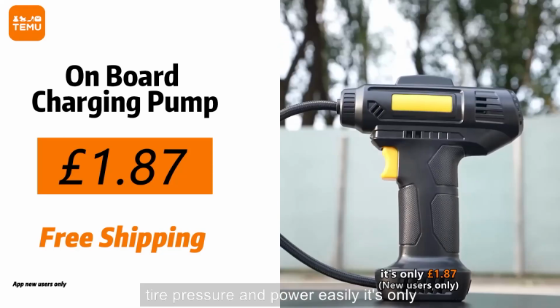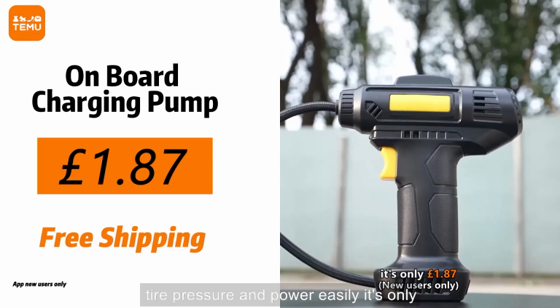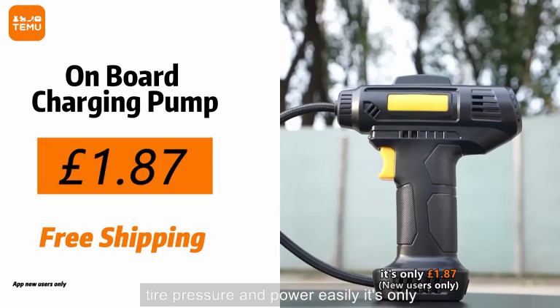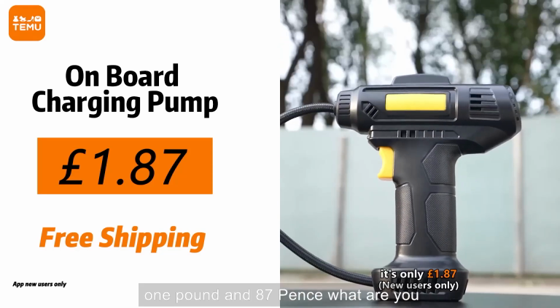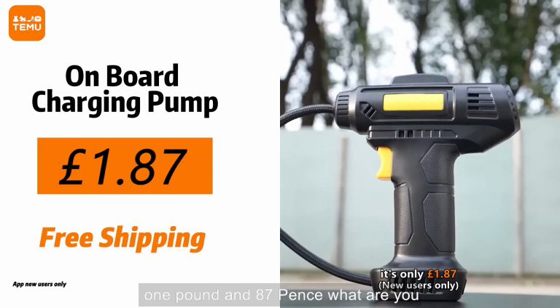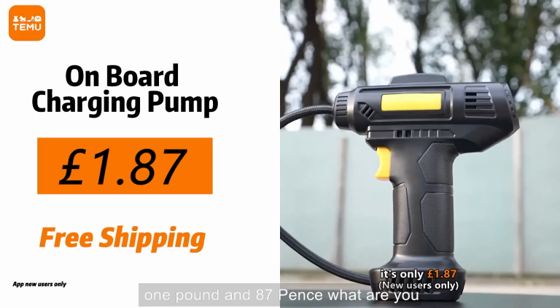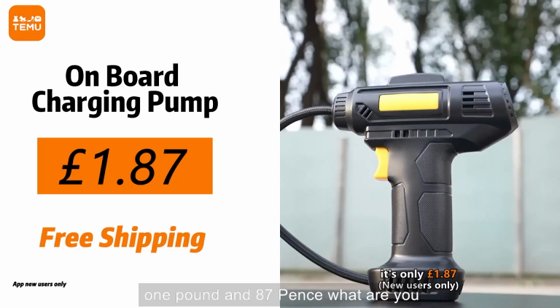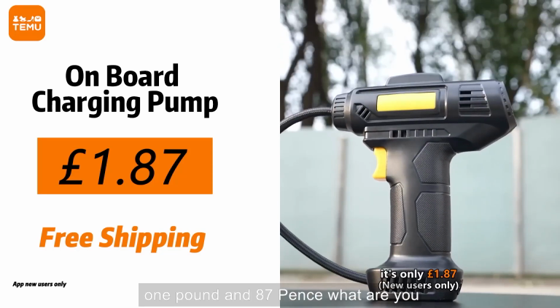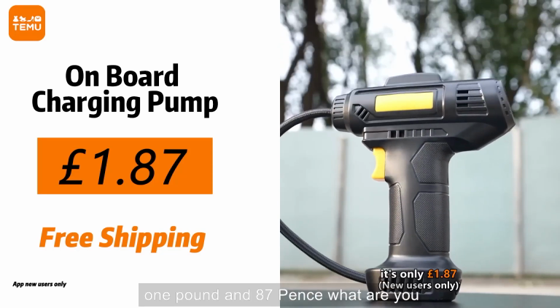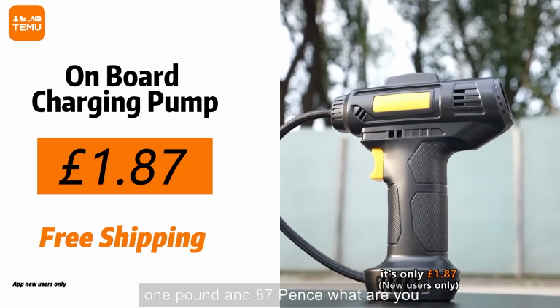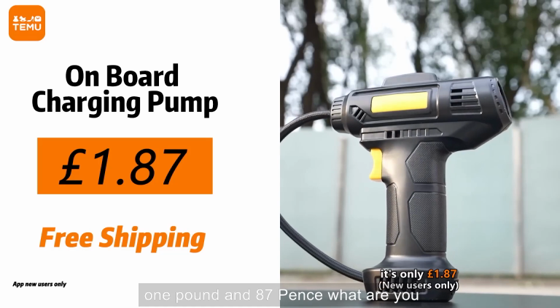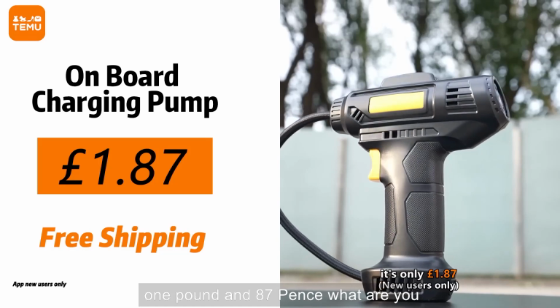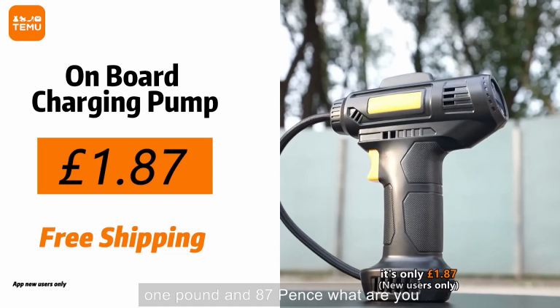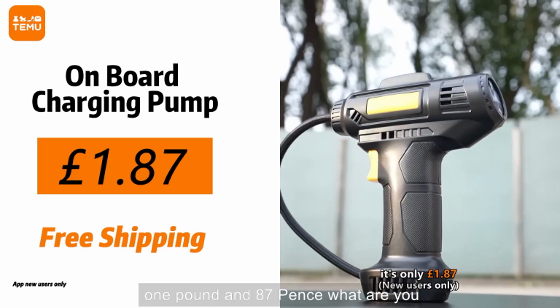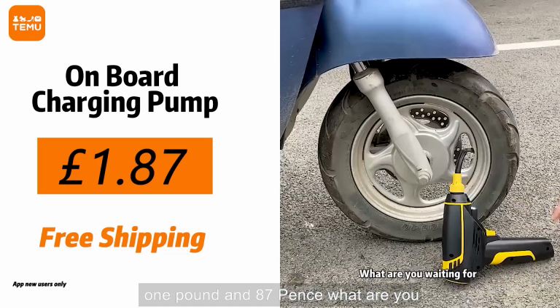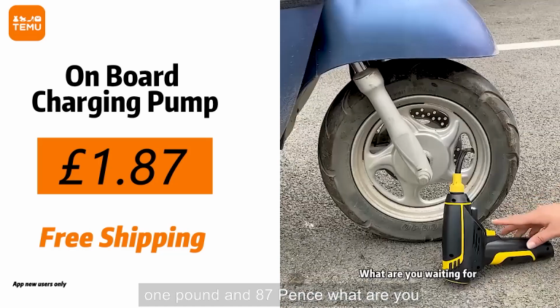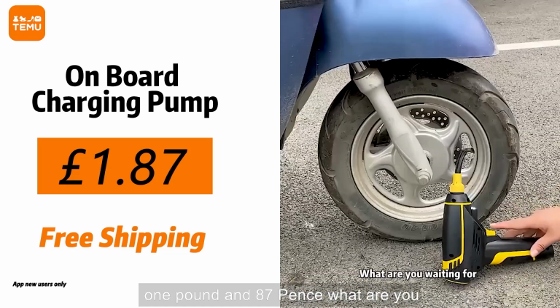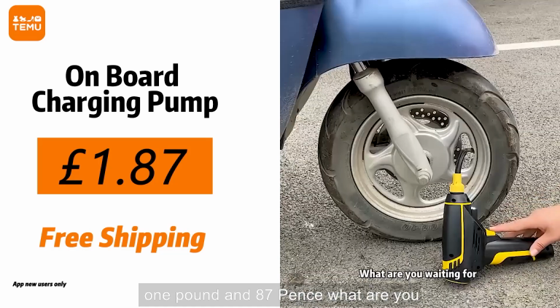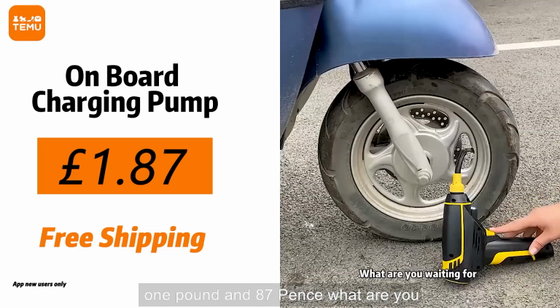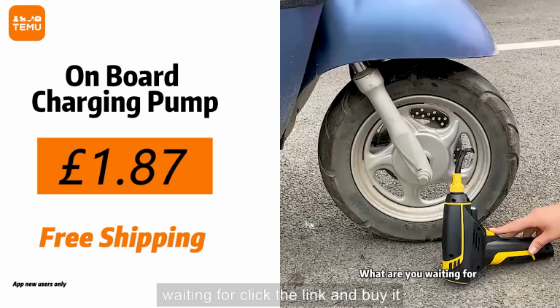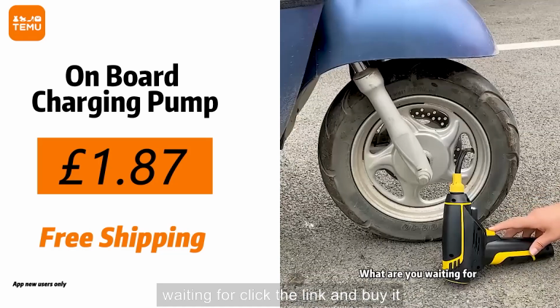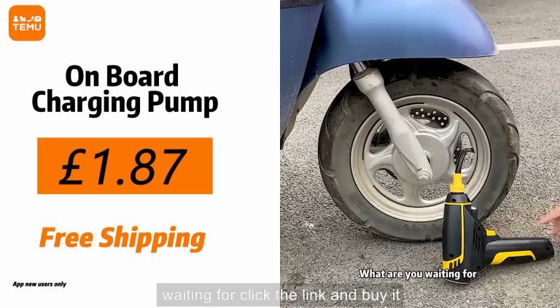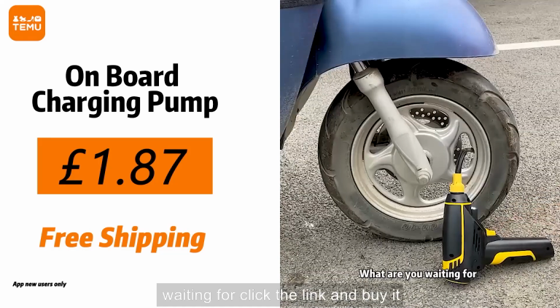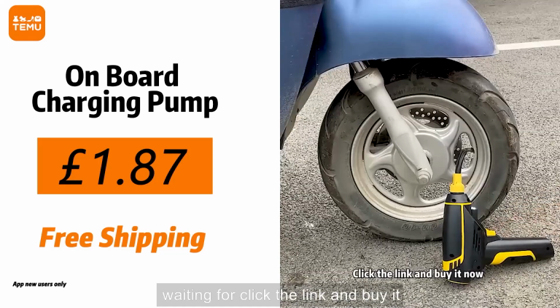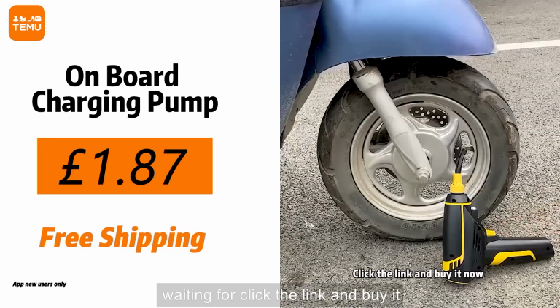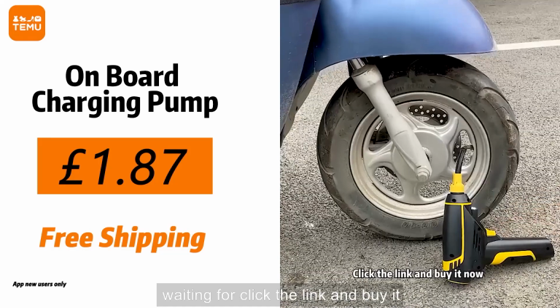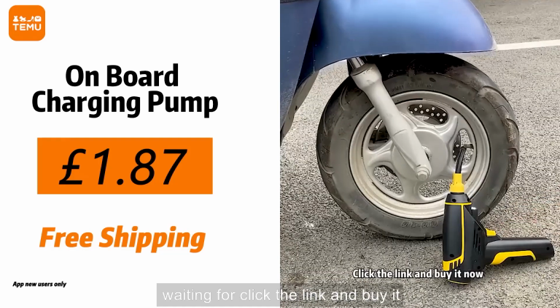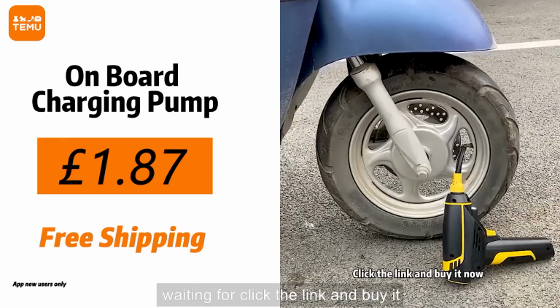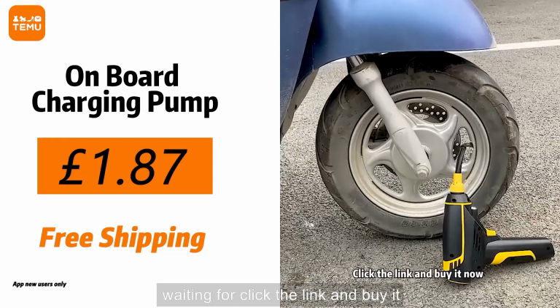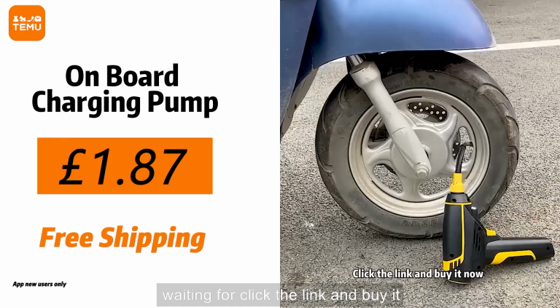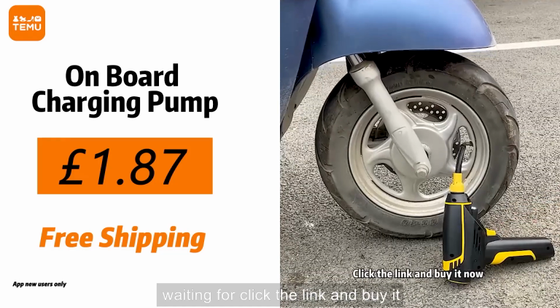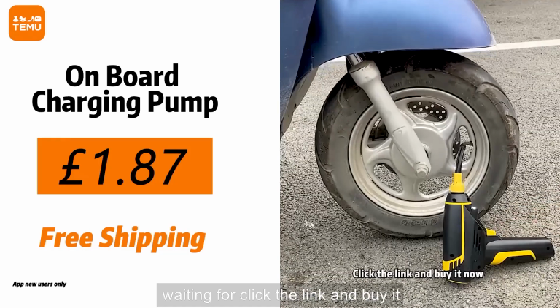It's only £1.87 — what are you waiting for? Click the link and buy it now.